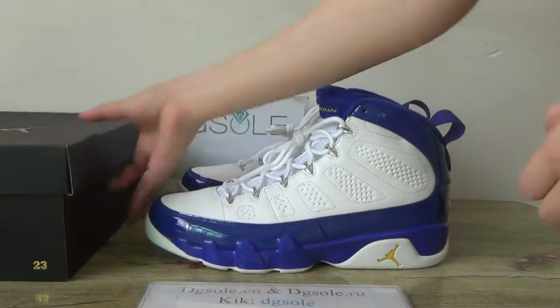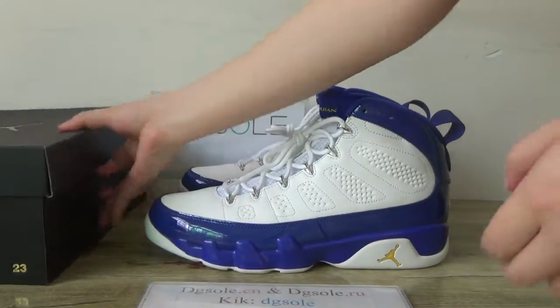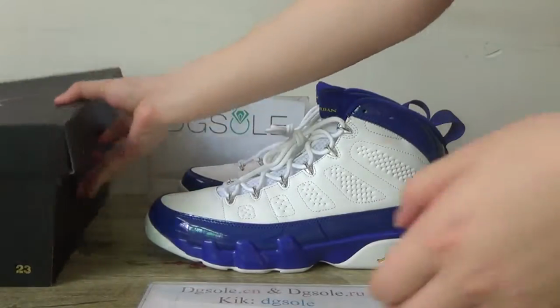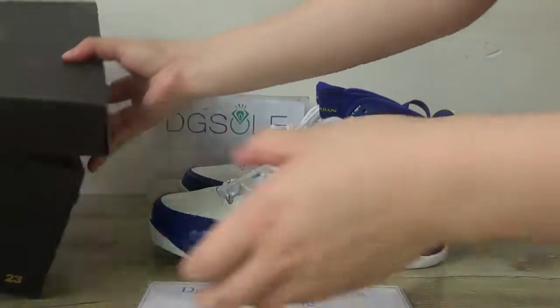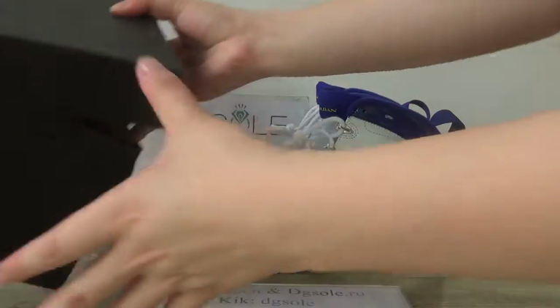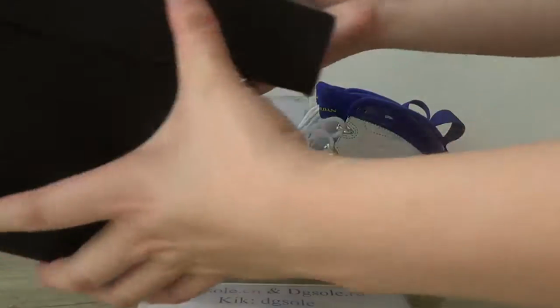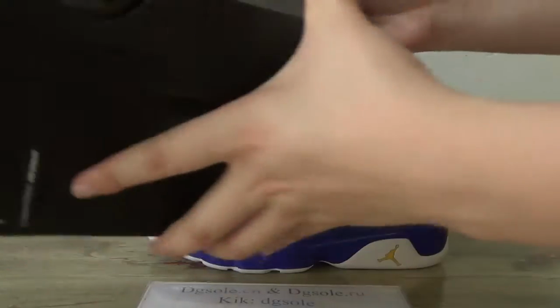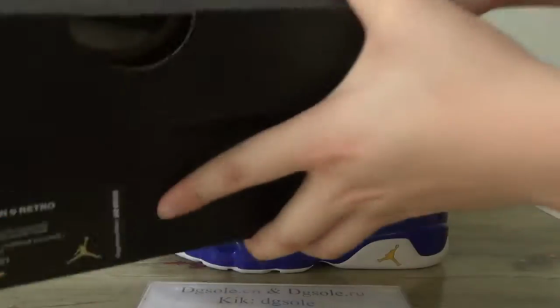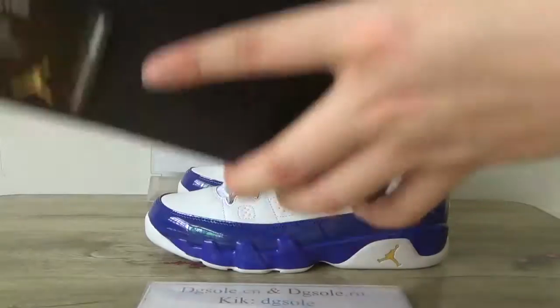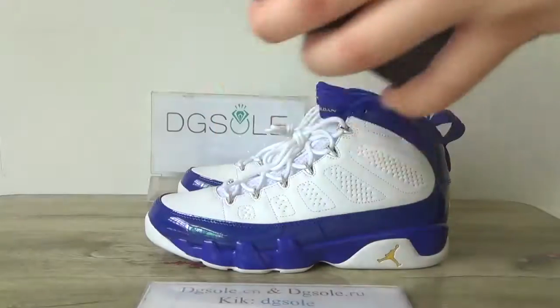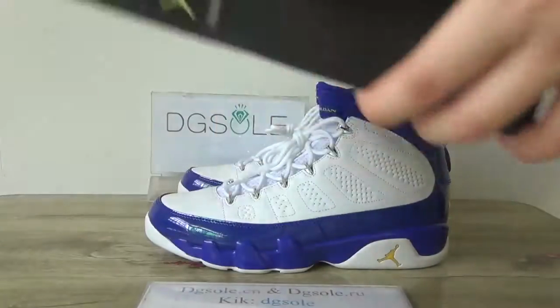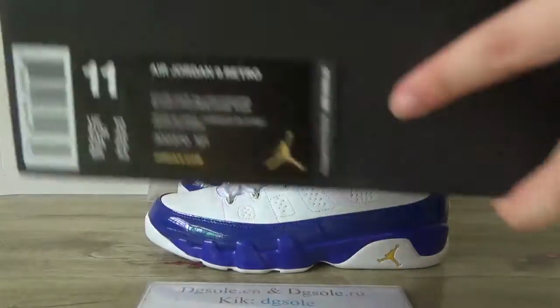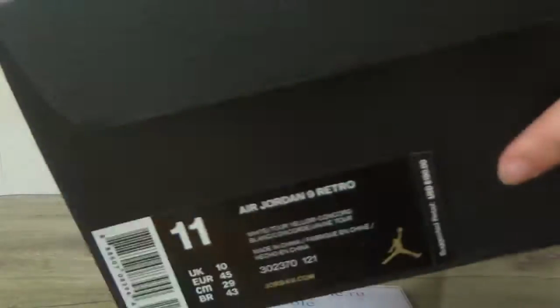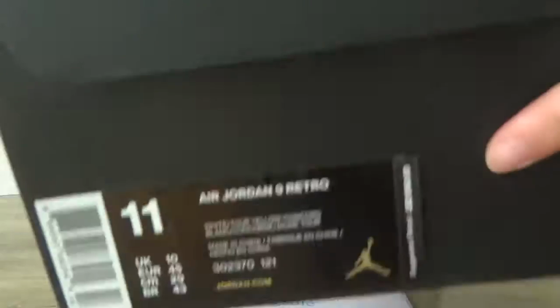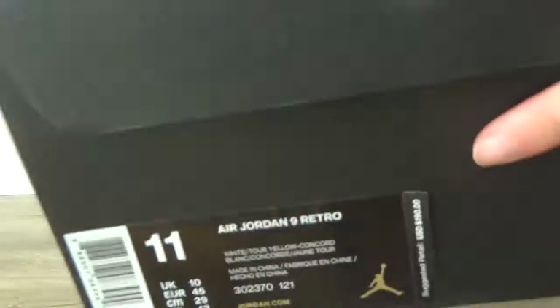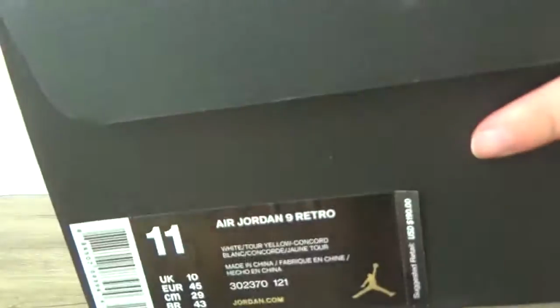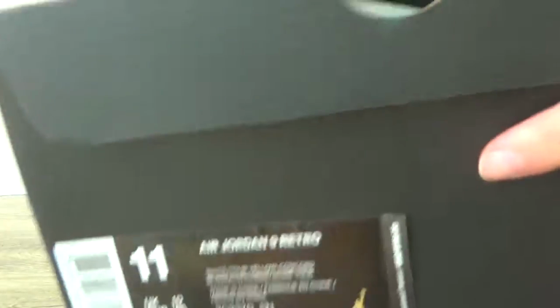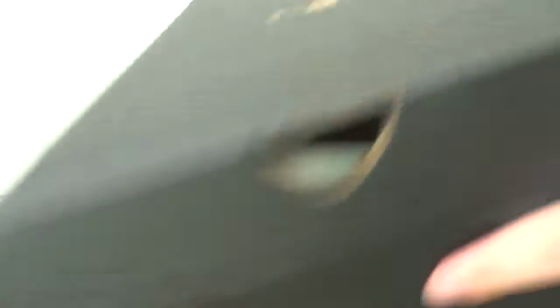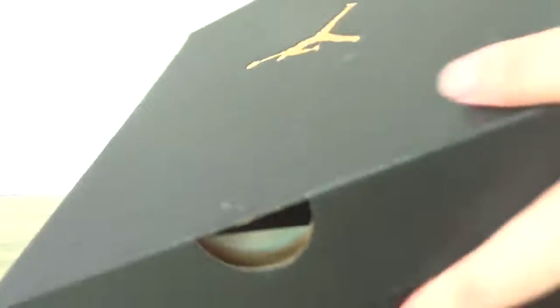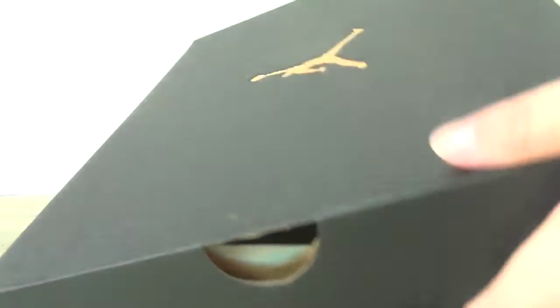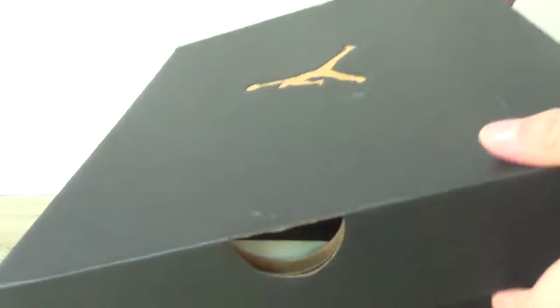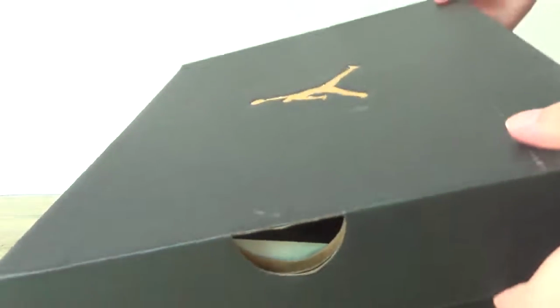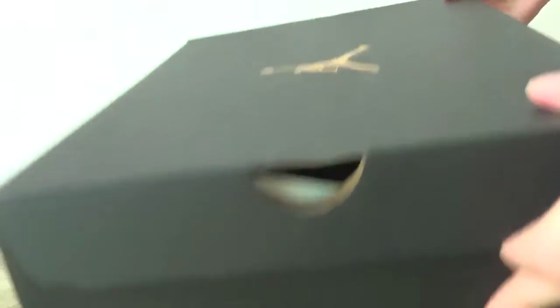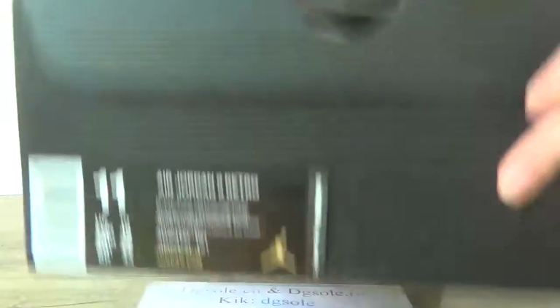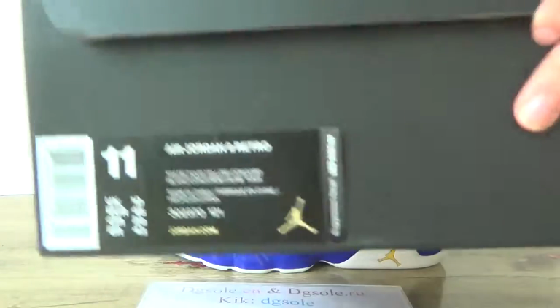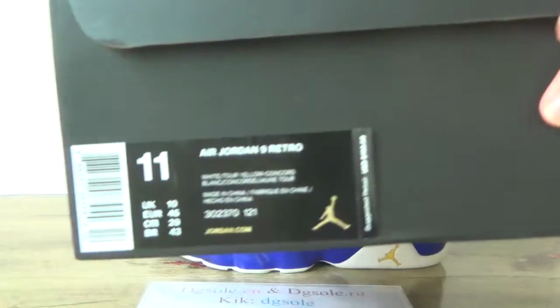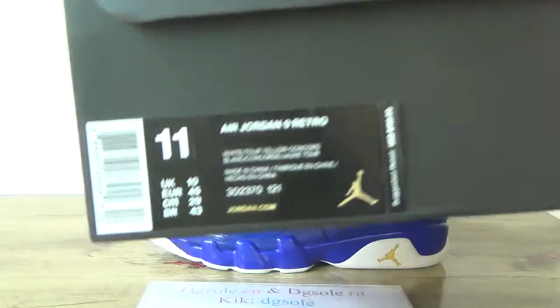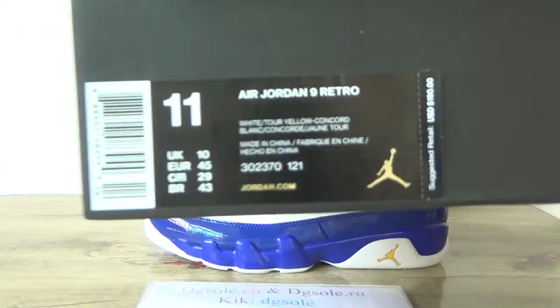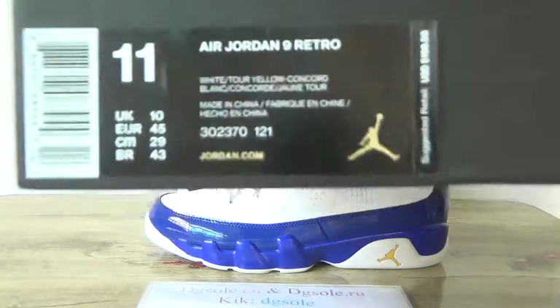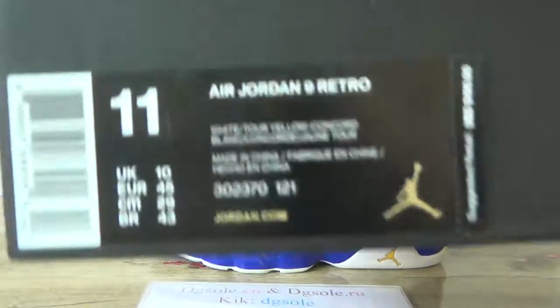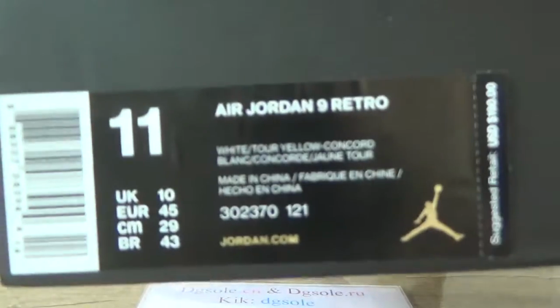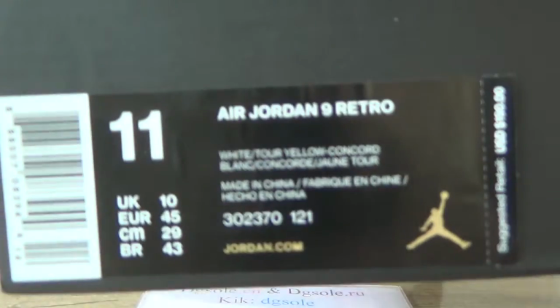Here you can catch the size tag on the box, along with the size tag information.